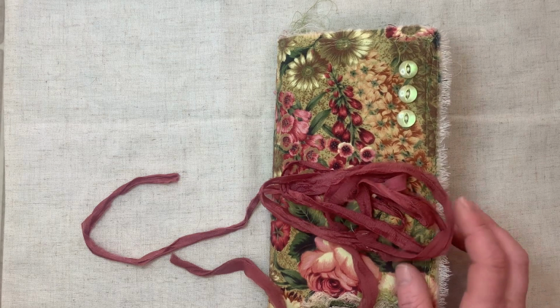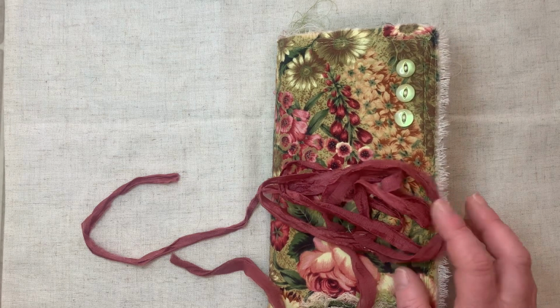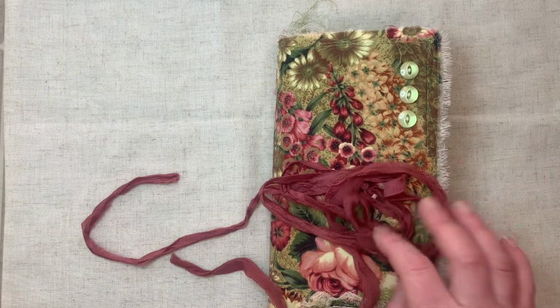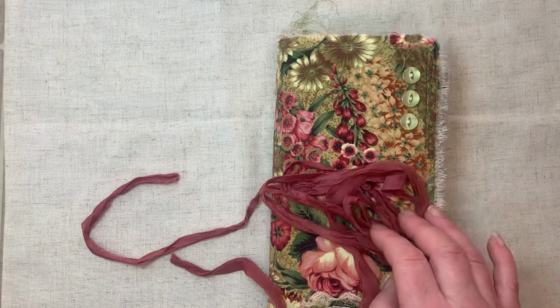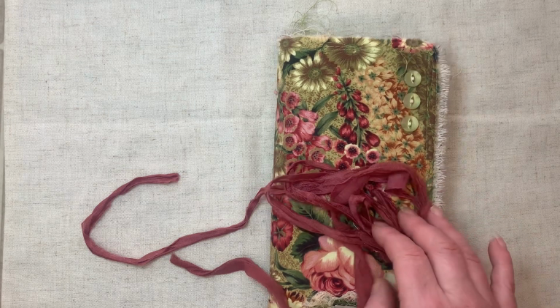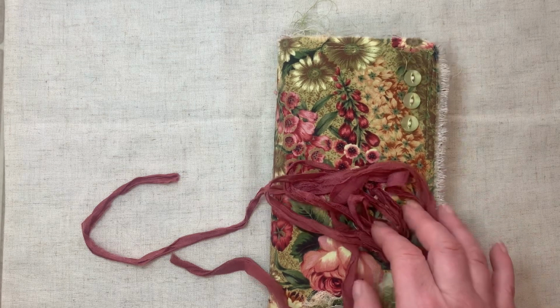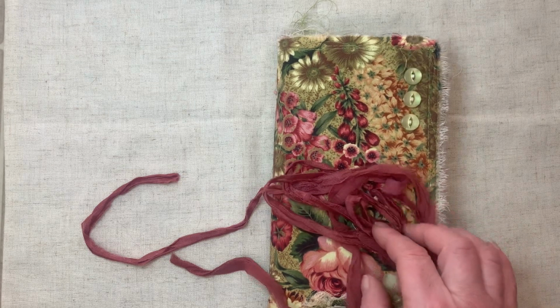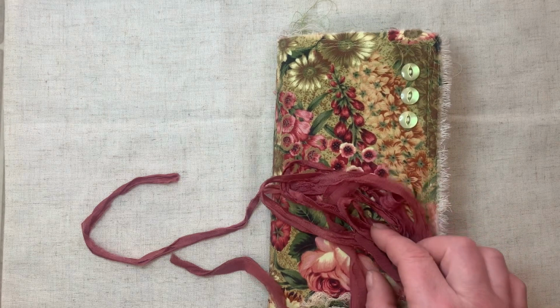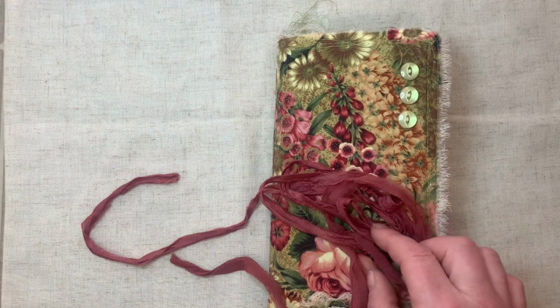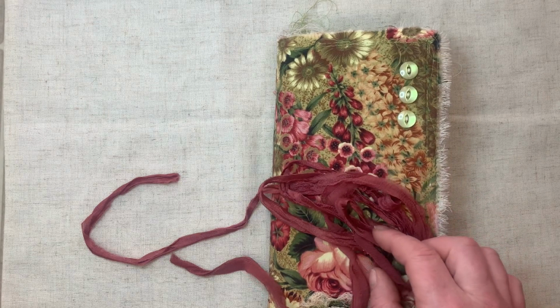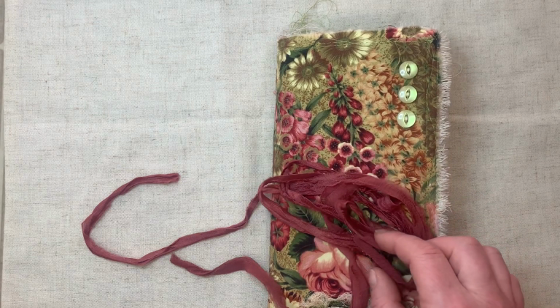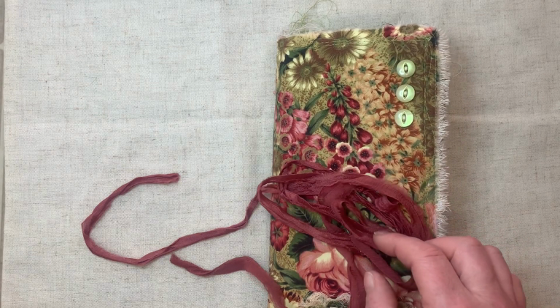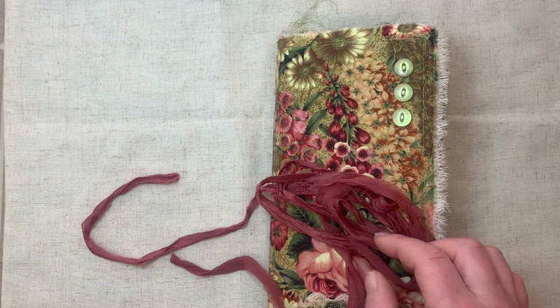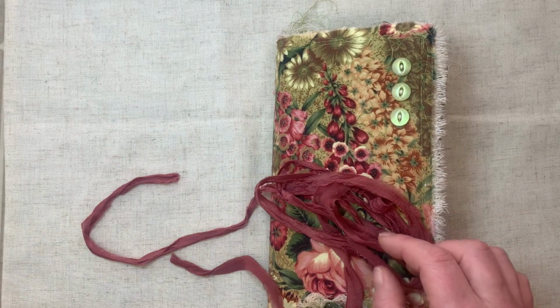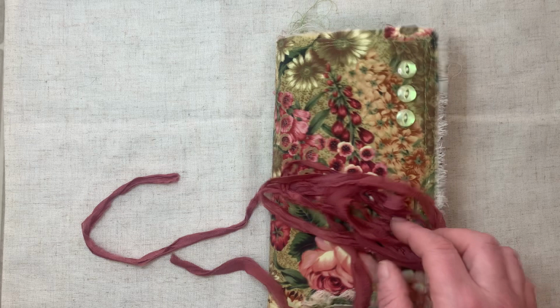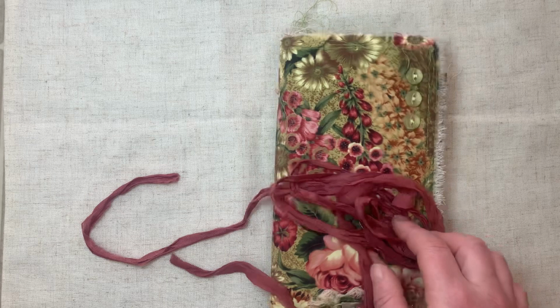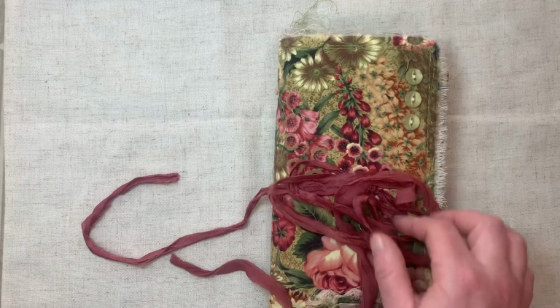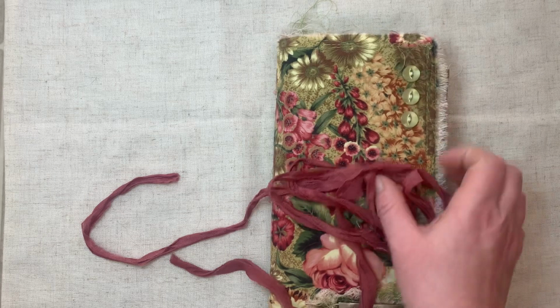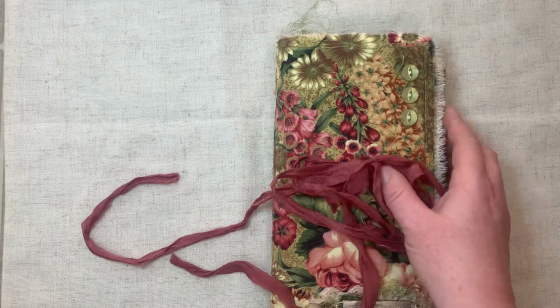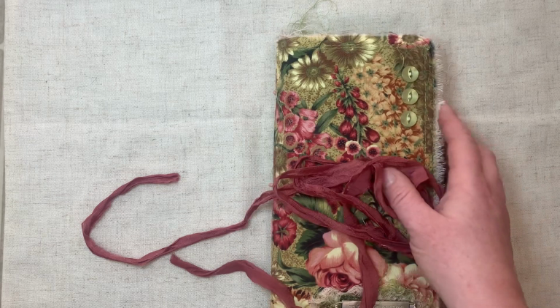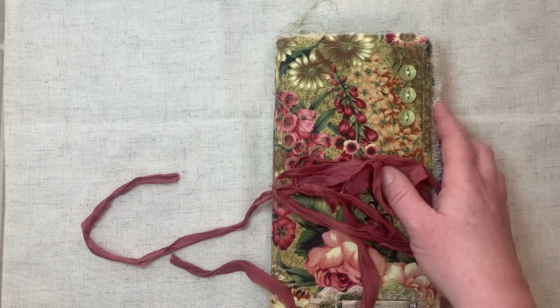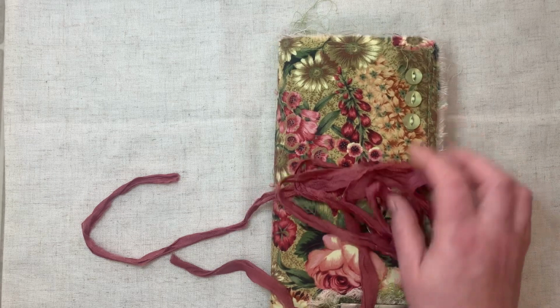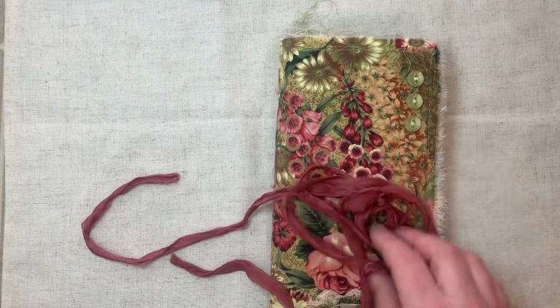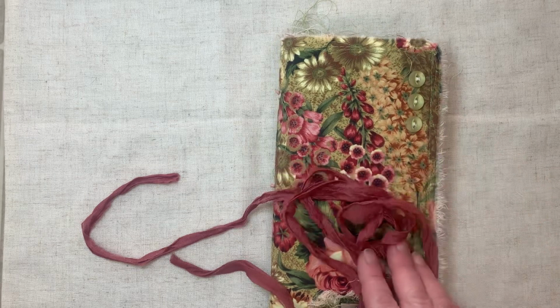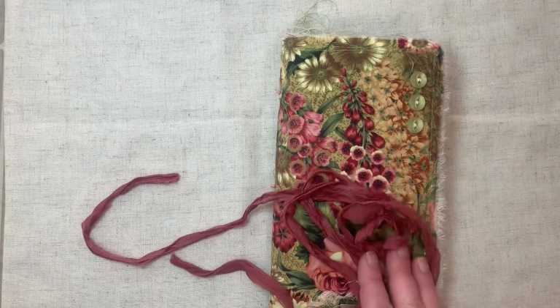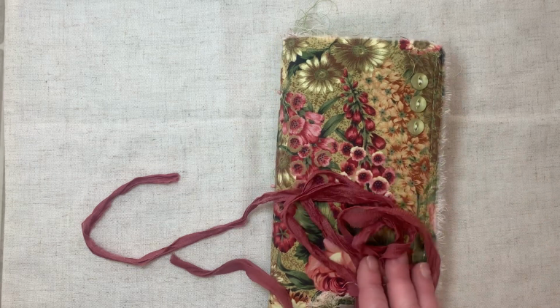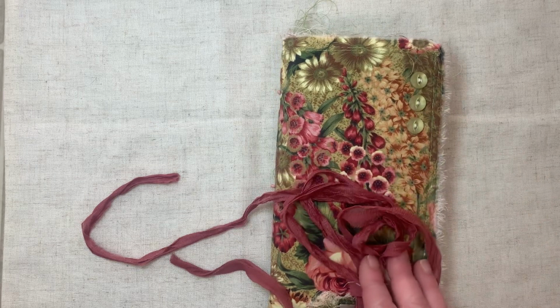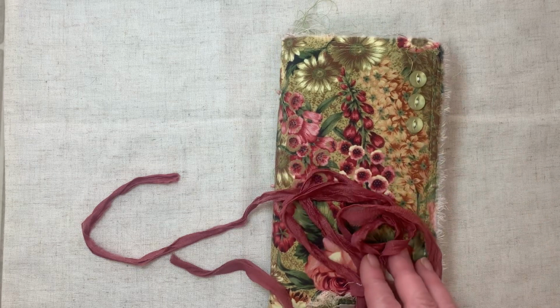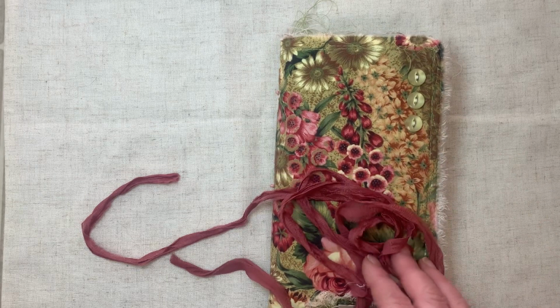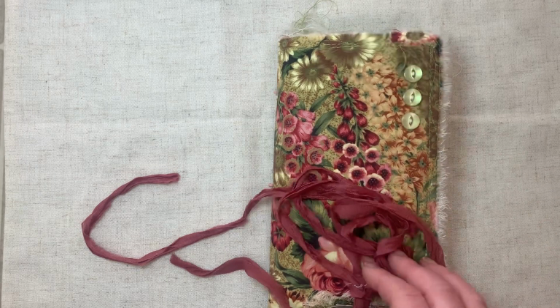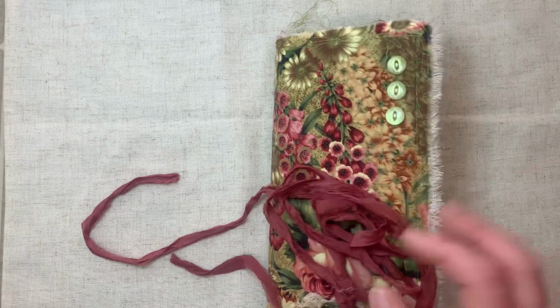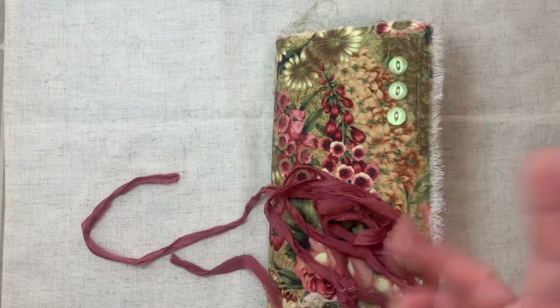Alright guys, enjoy the day. It's beautiful here in Nova Scotia, and I'm going outside to get some fresh air. Bye.